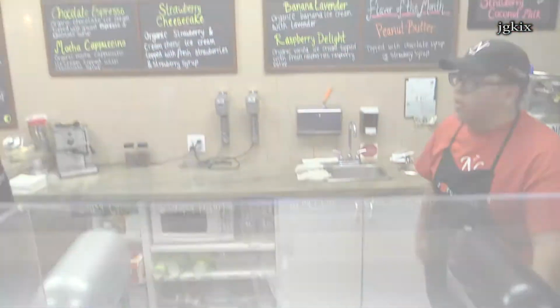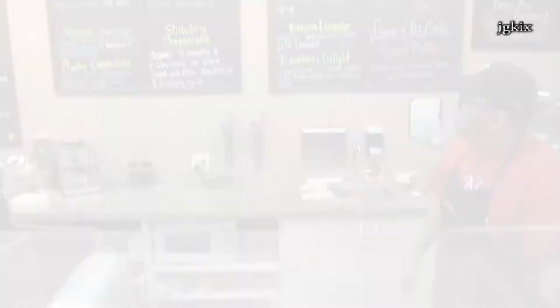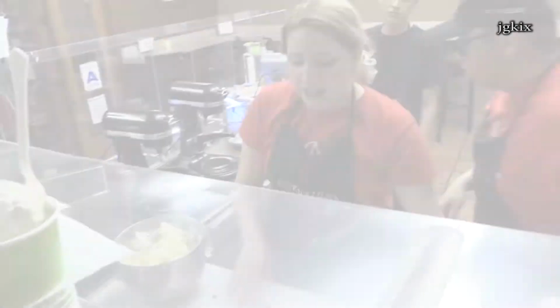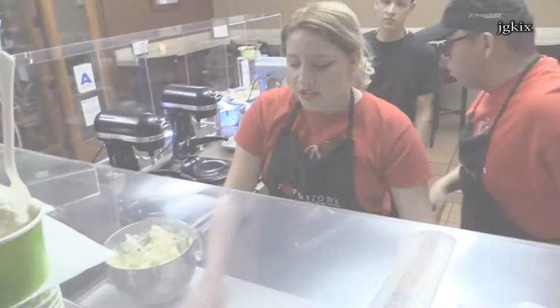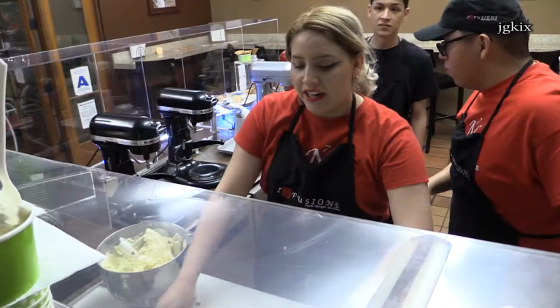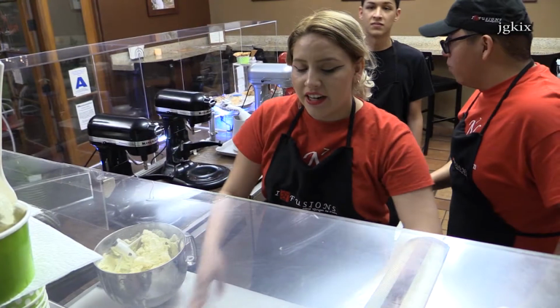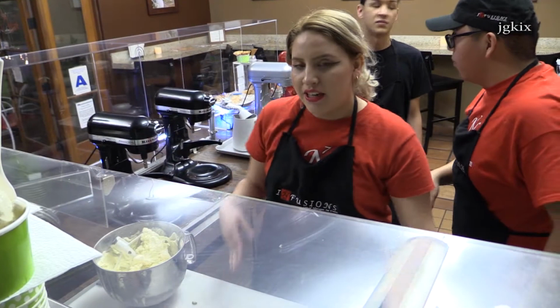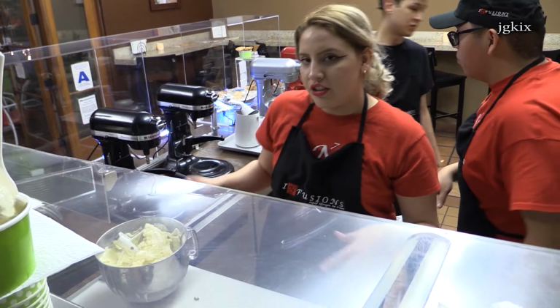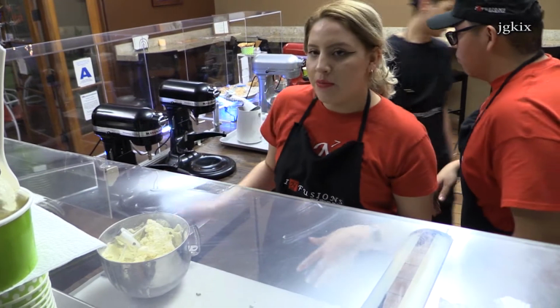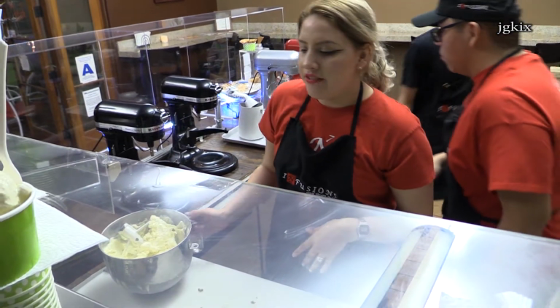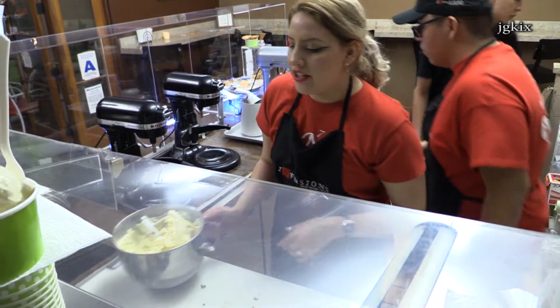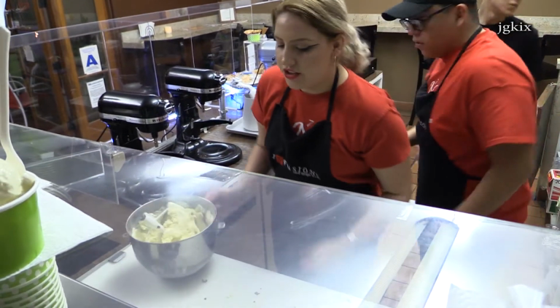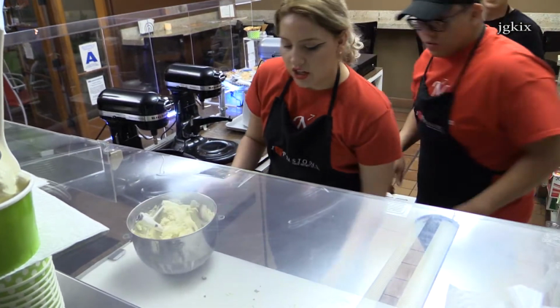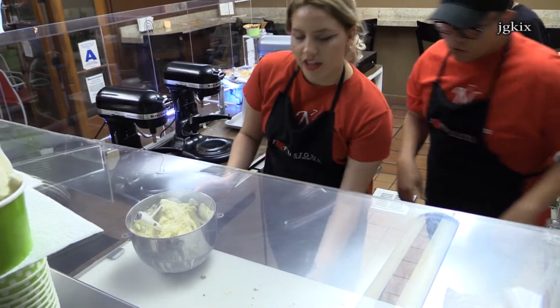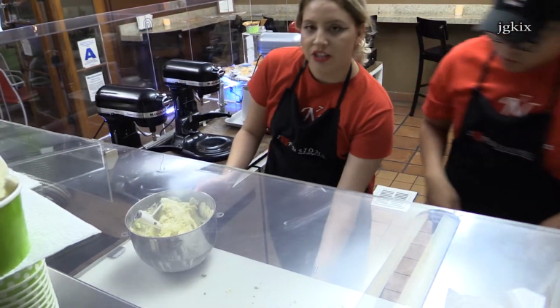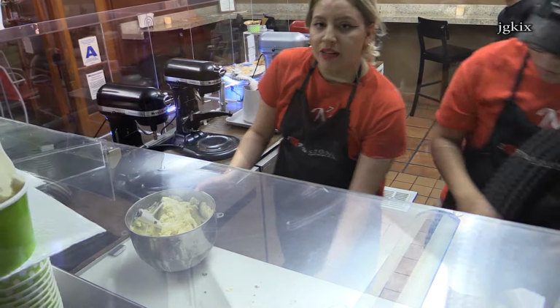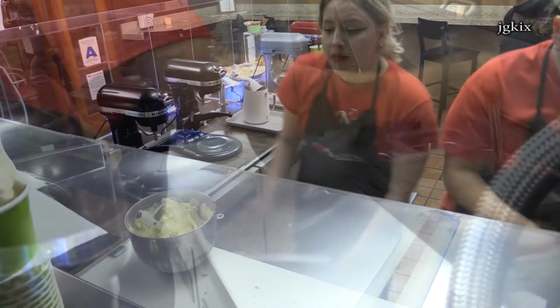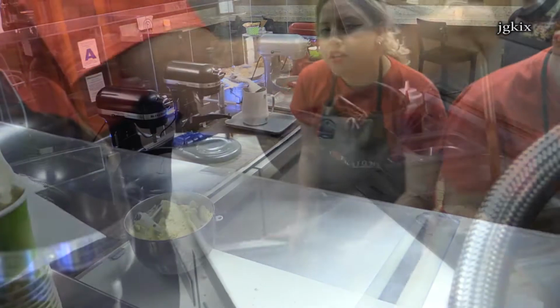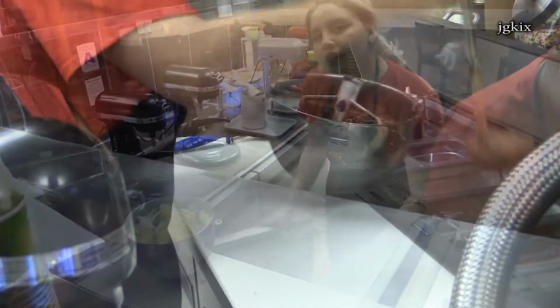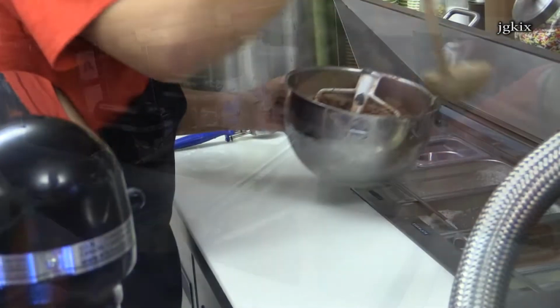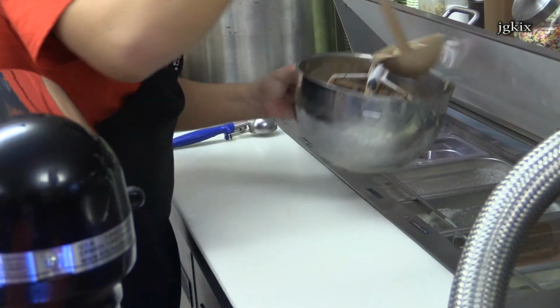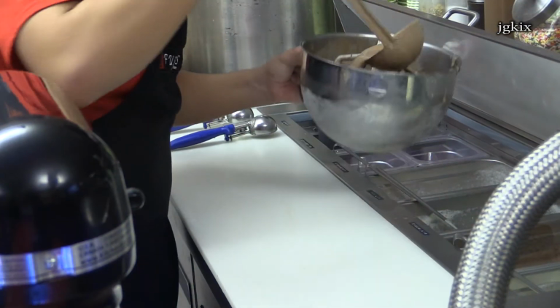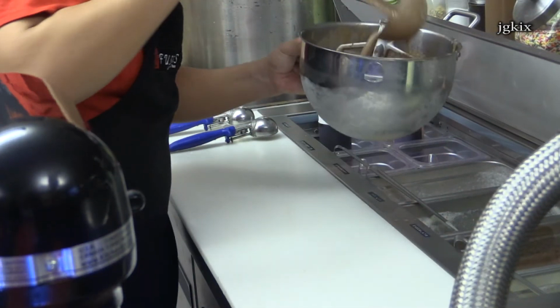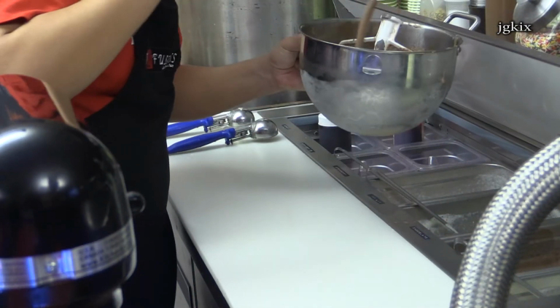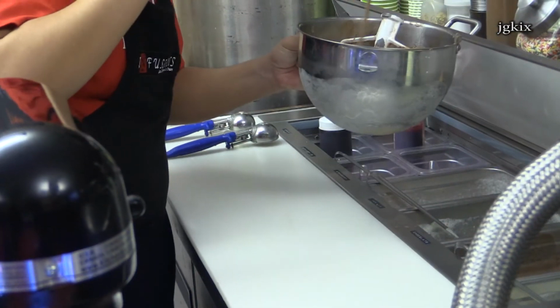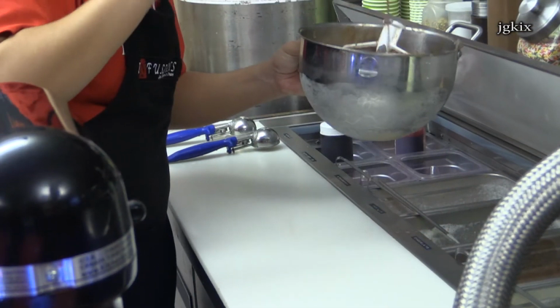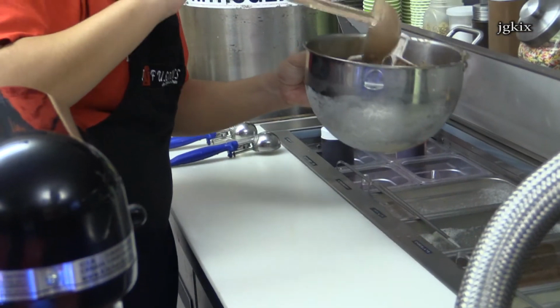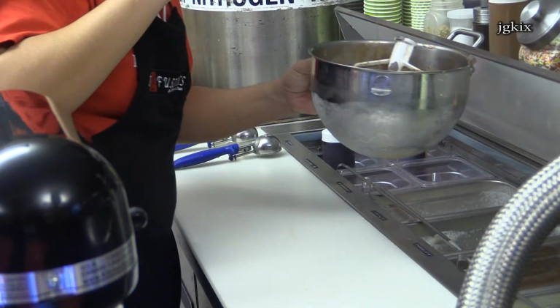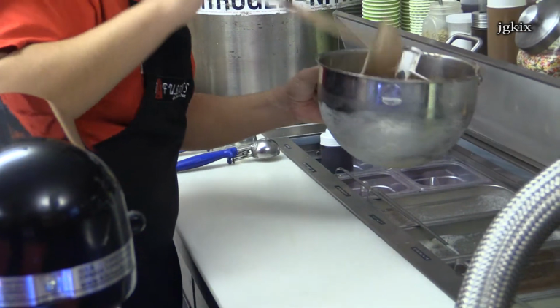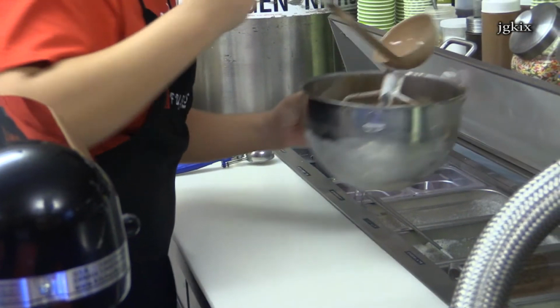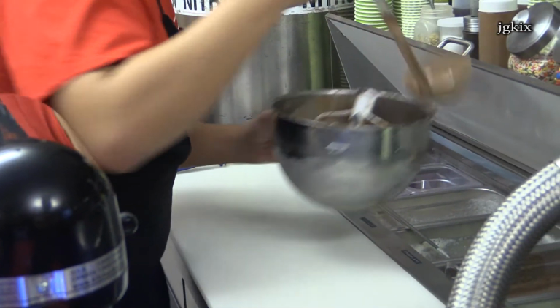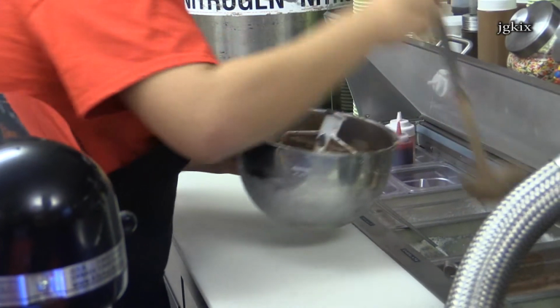Our main flavors are right here. We have strawberry, vanilla, chocolate, and chip. They're all cream-based, so they're kind of like melted ice cream.